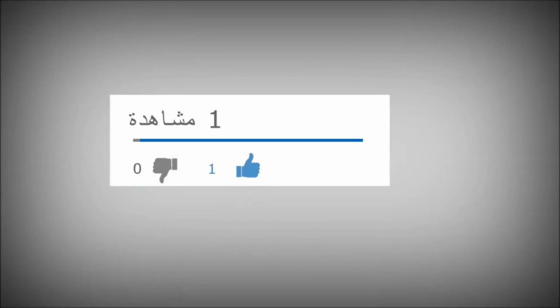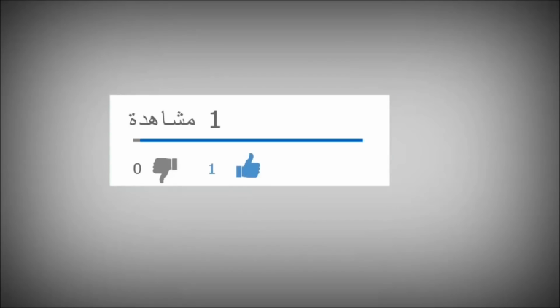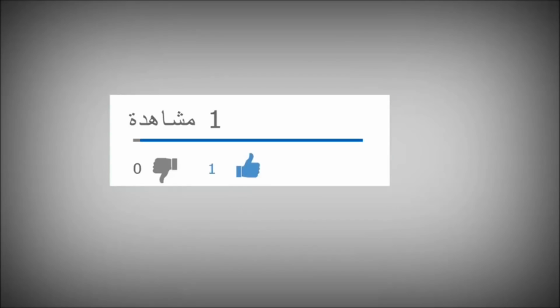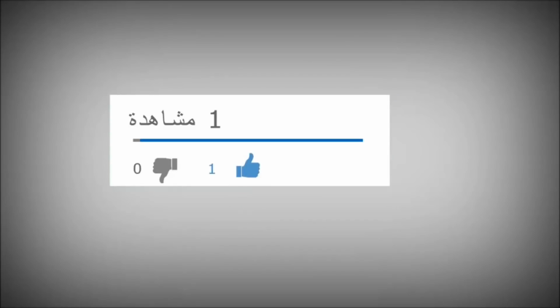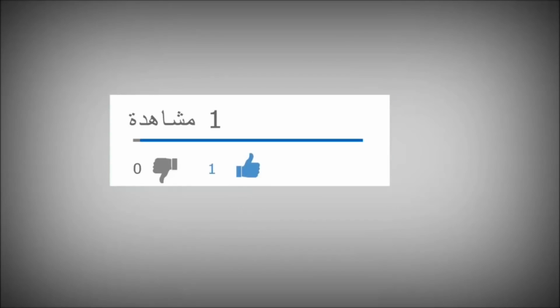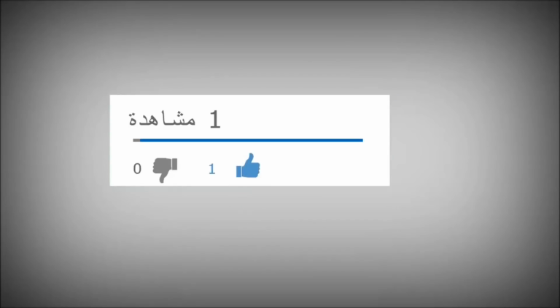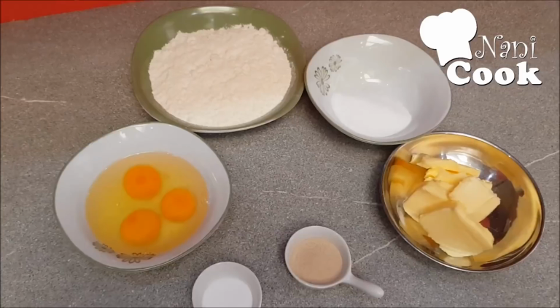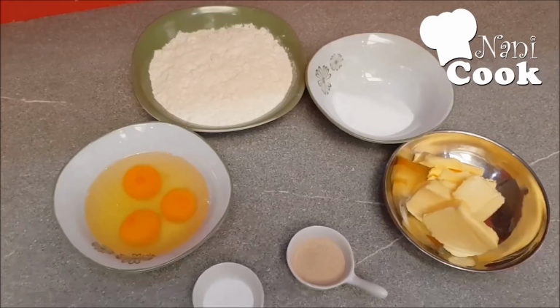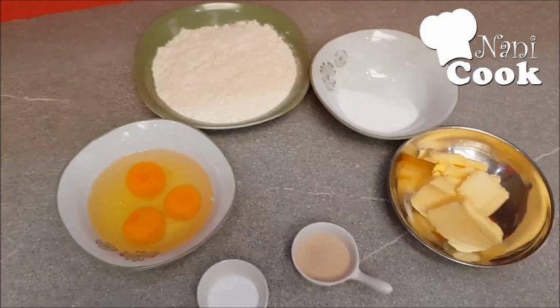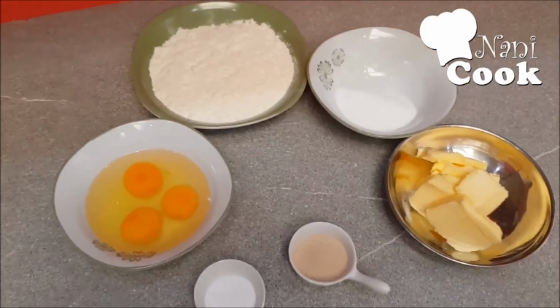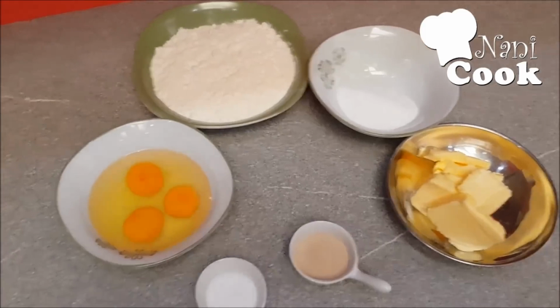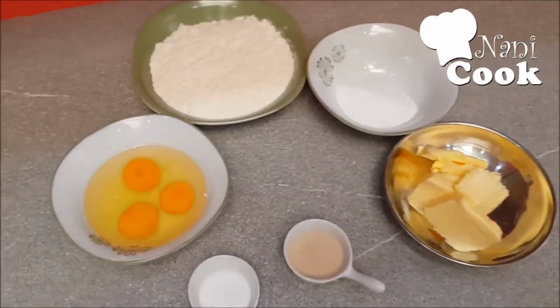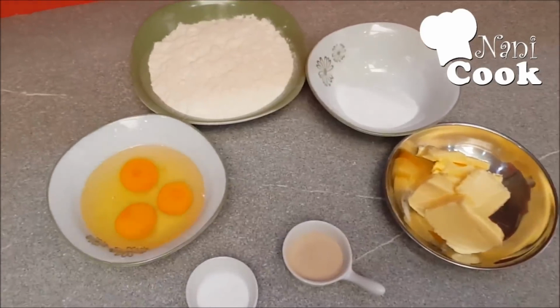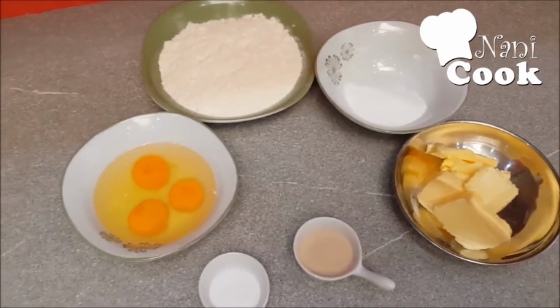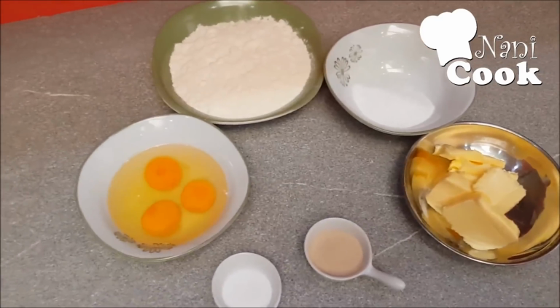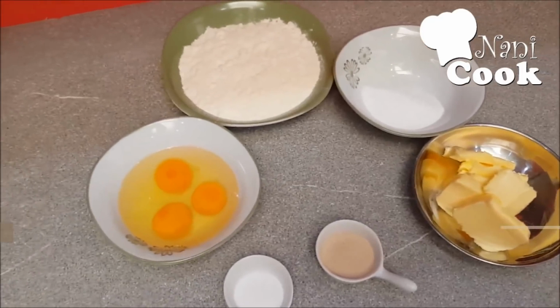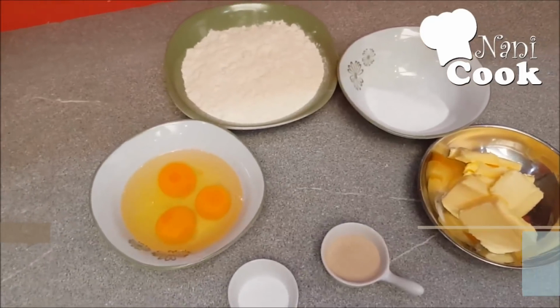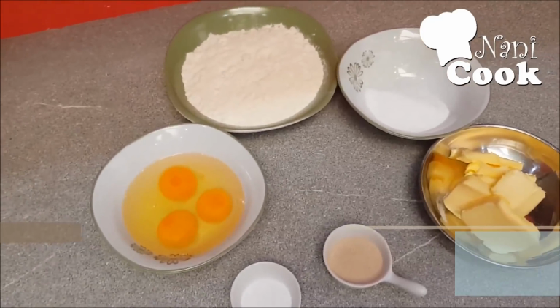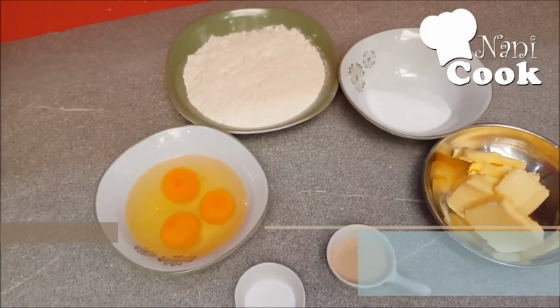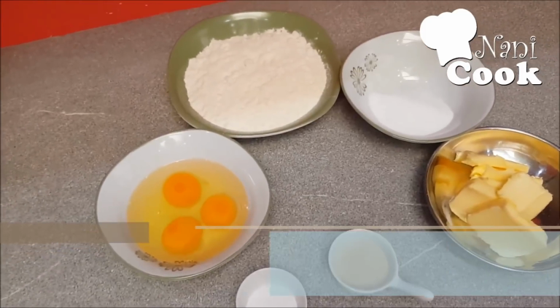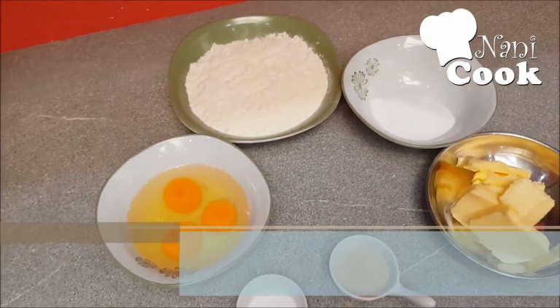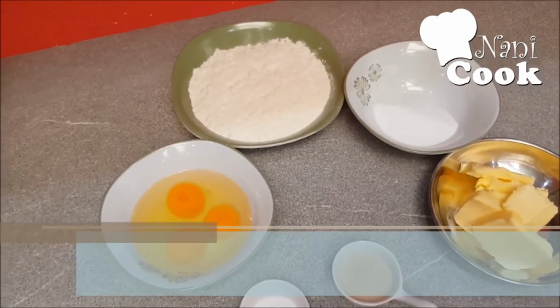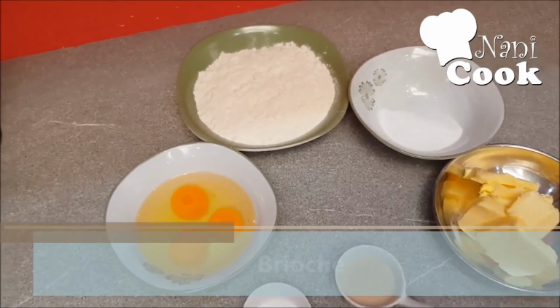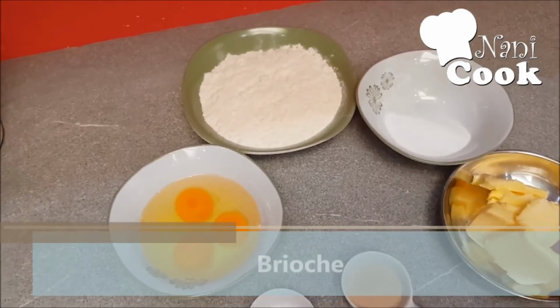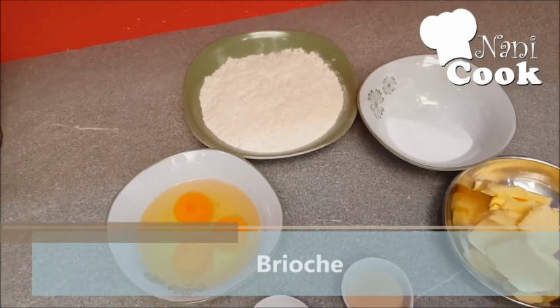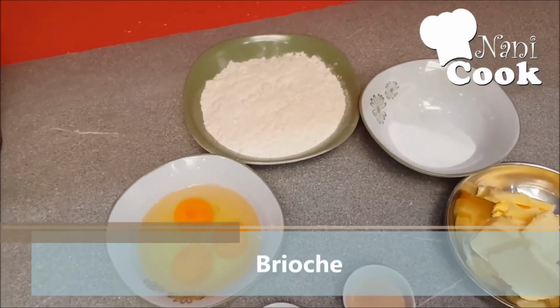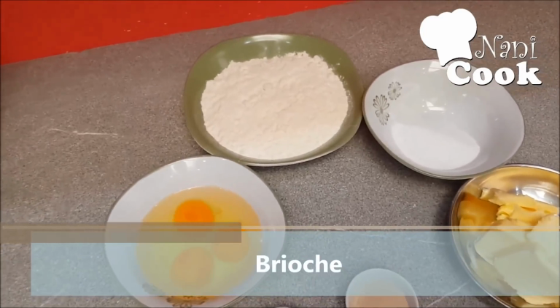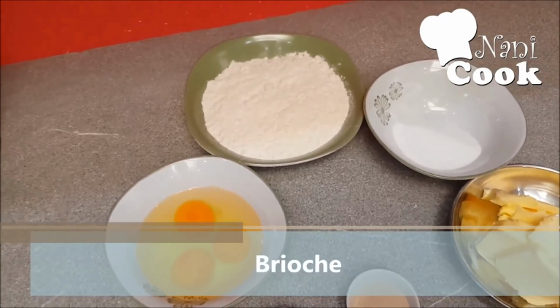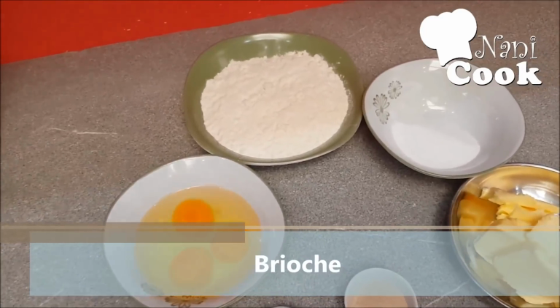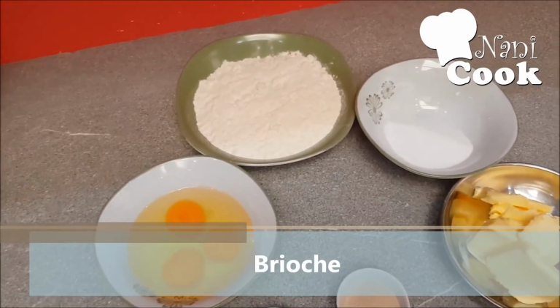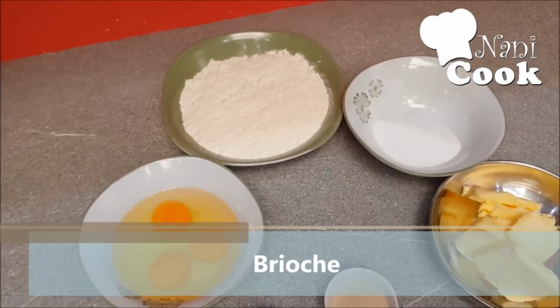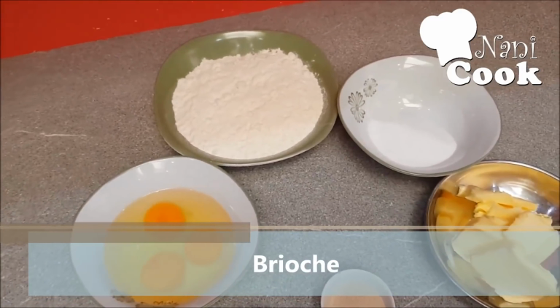As-salamu alaykum. Today we will make one of the brioches in the shape of a braid.